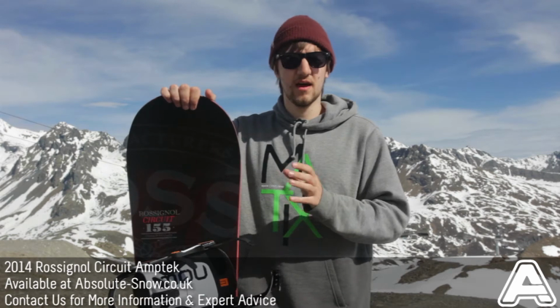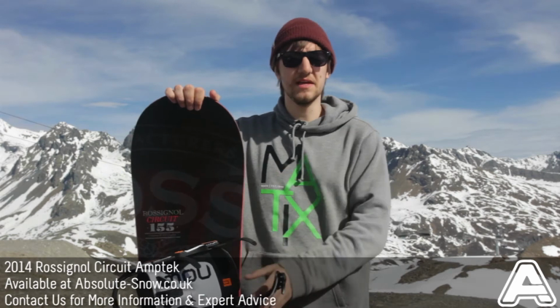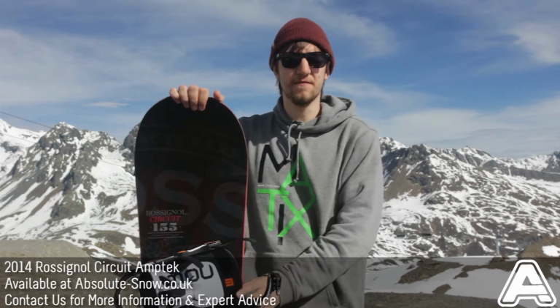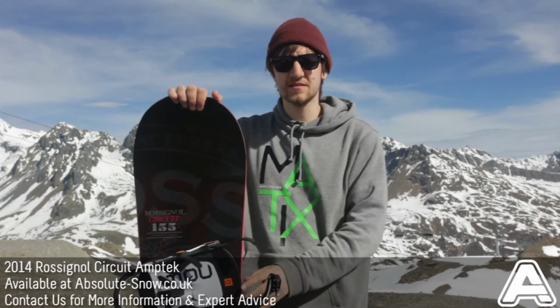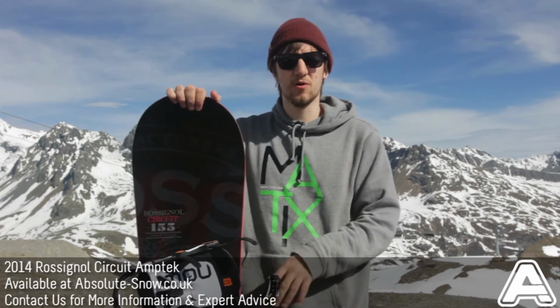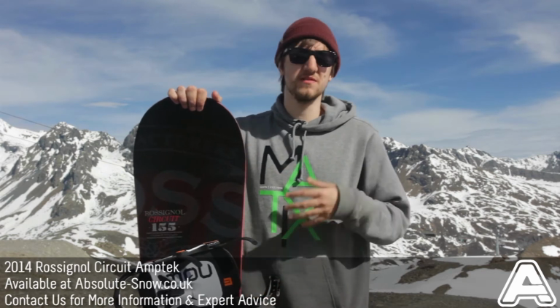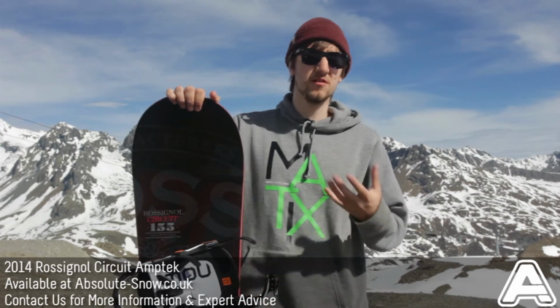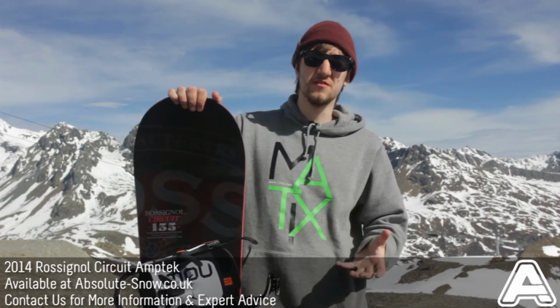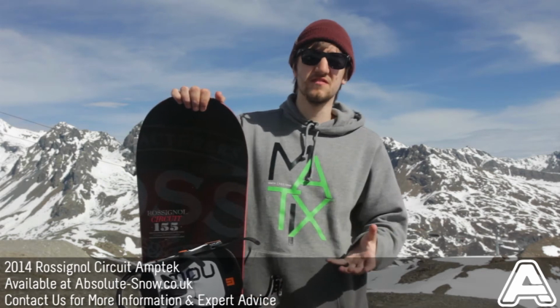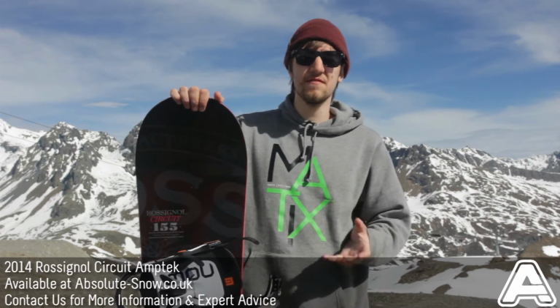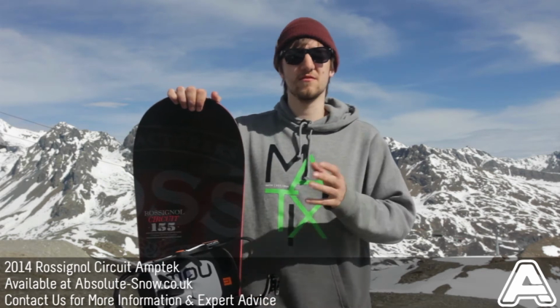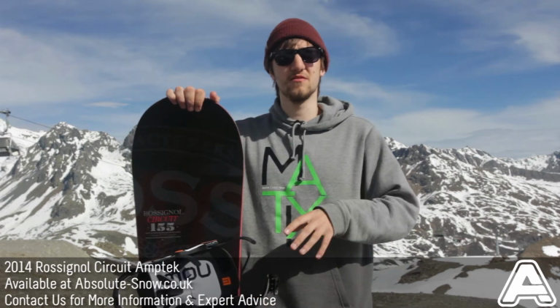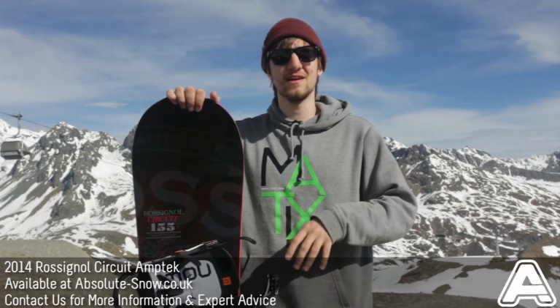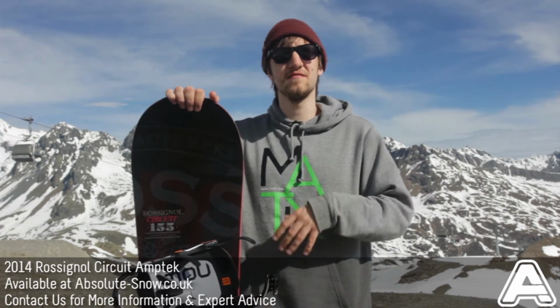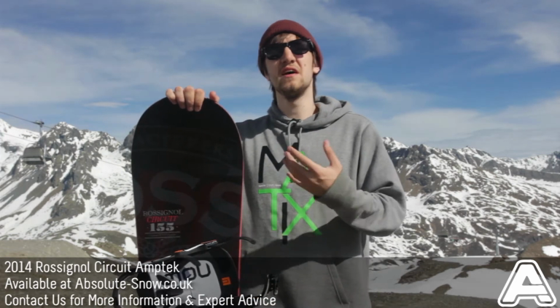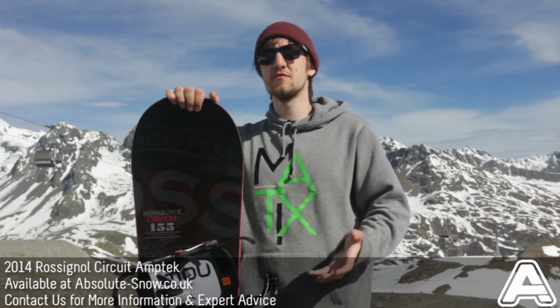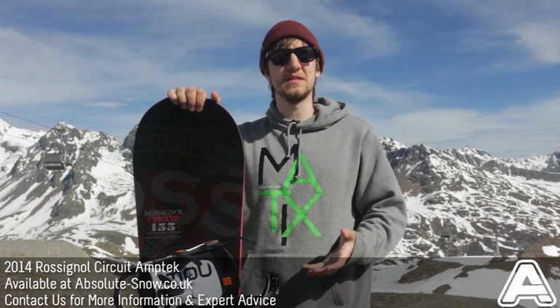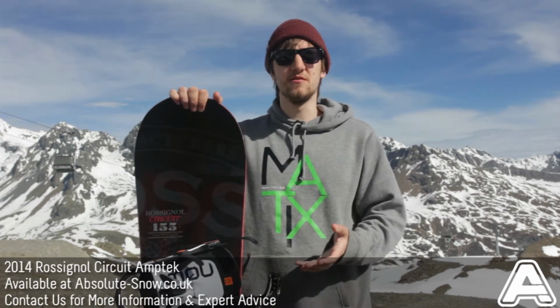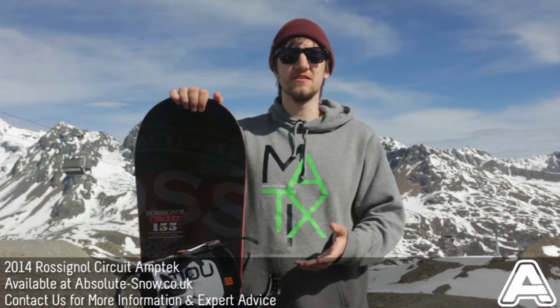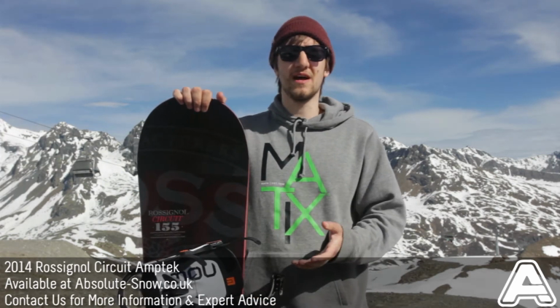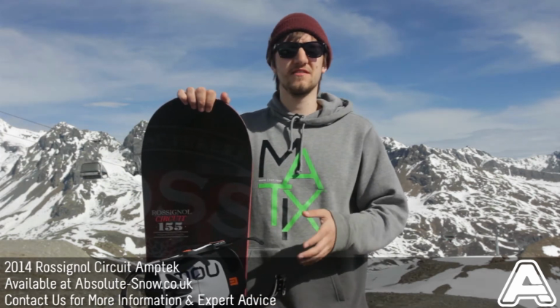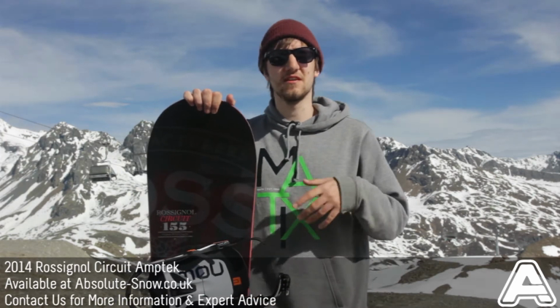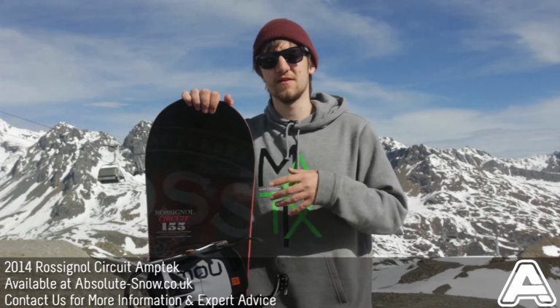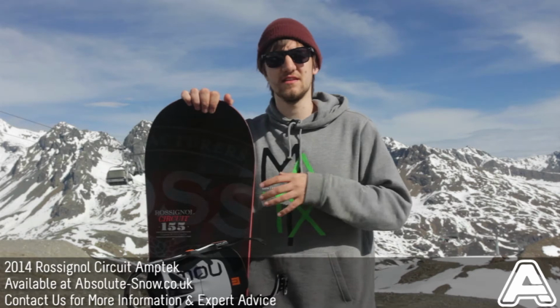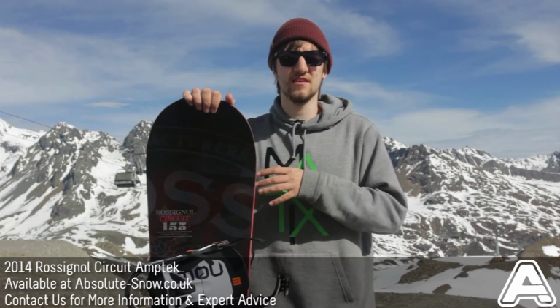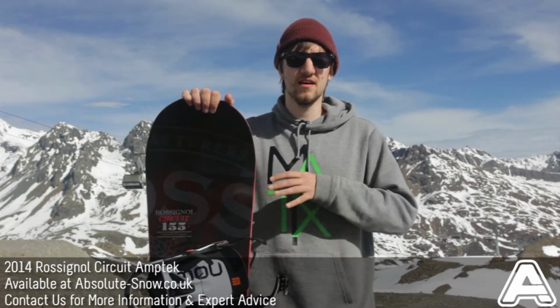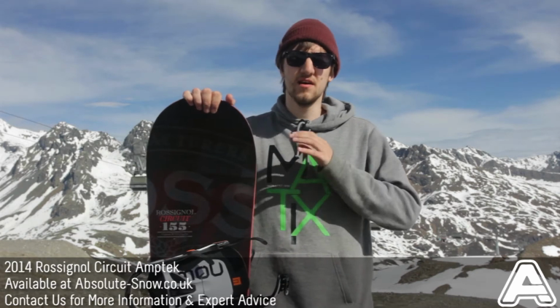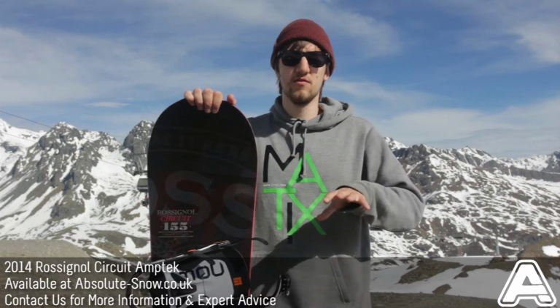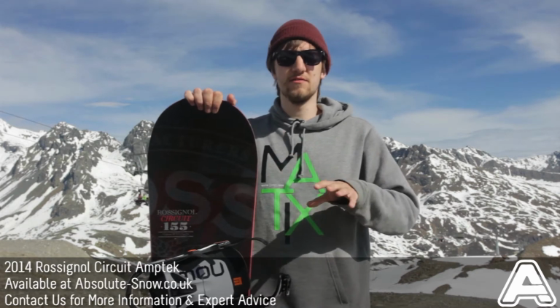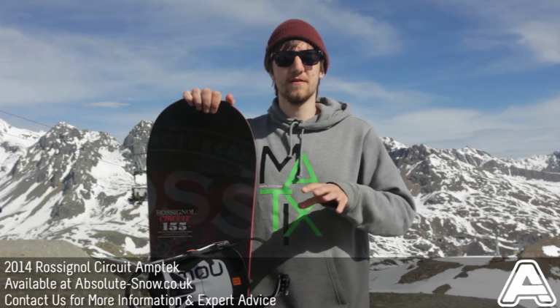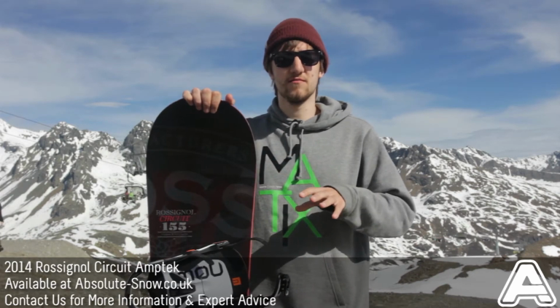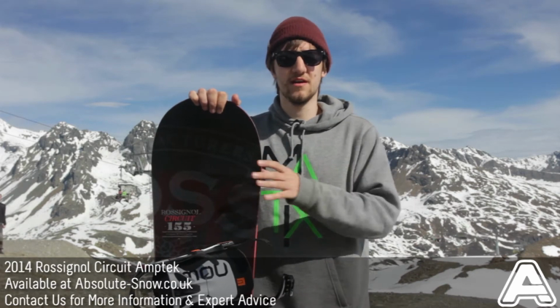It's a medium flex board, so it's not going to be too stiff, it's not going to be too aggressive, it's not going to be noodley as well, so you're going to find it's really, really fun to ride.